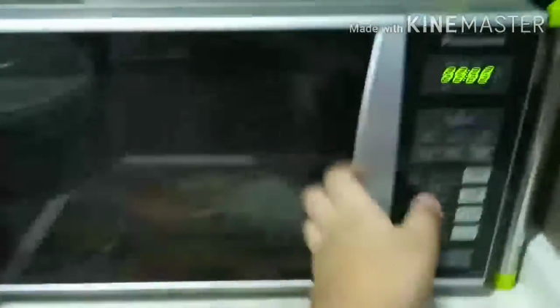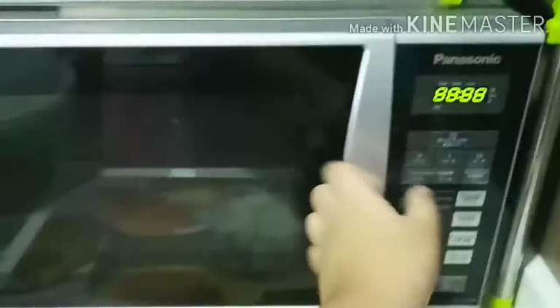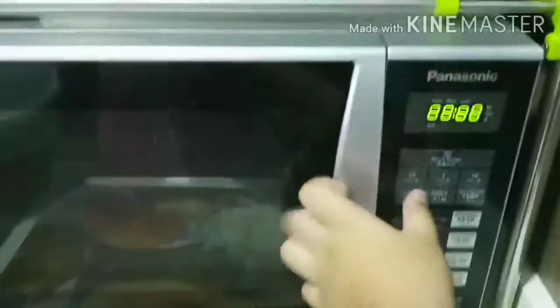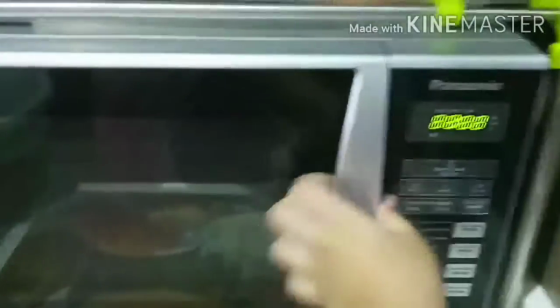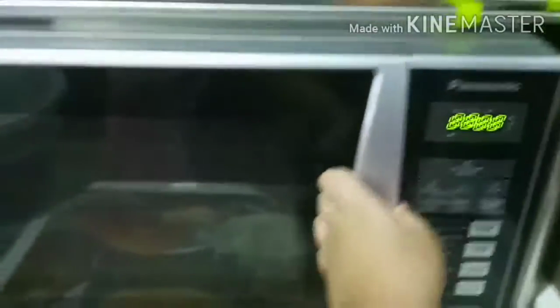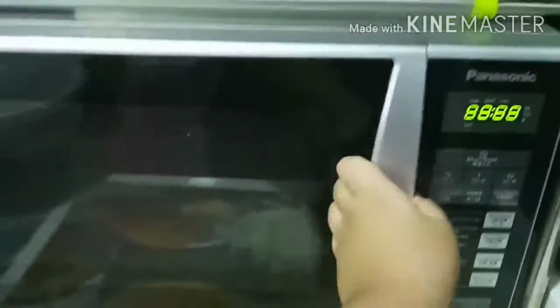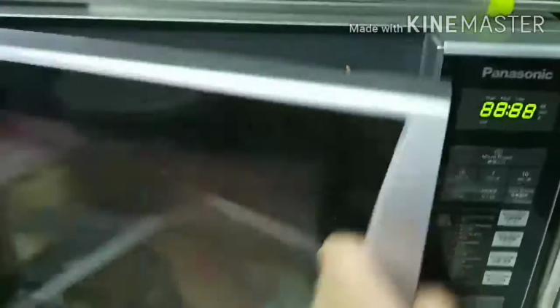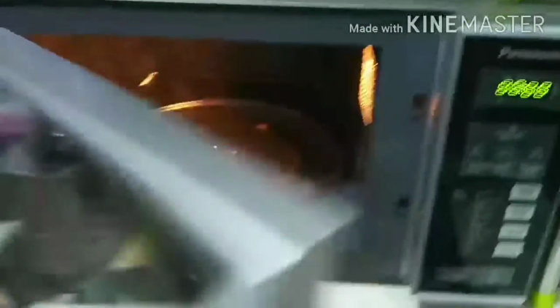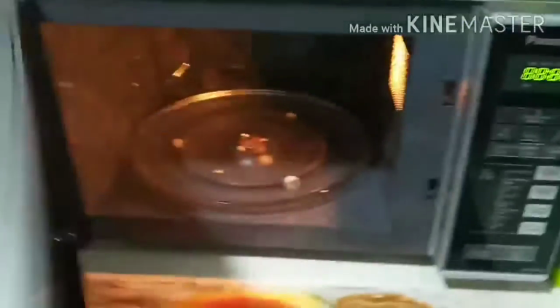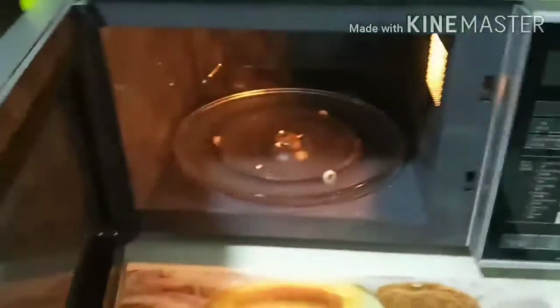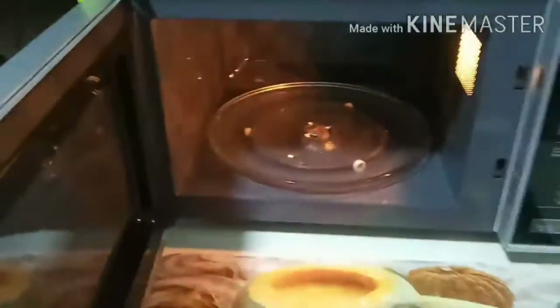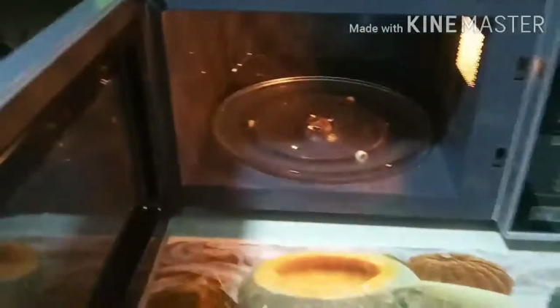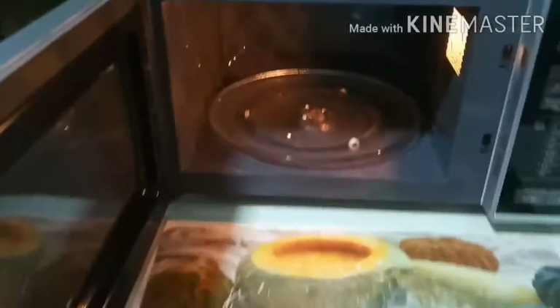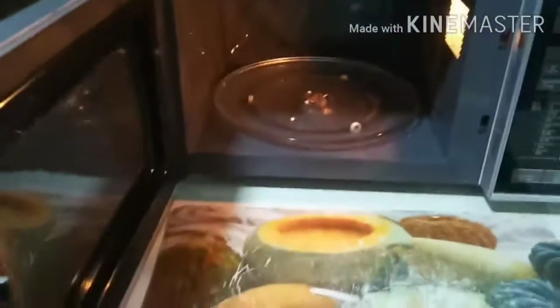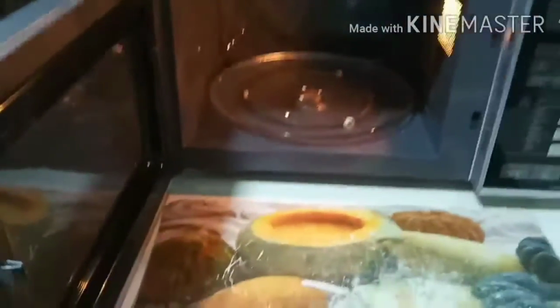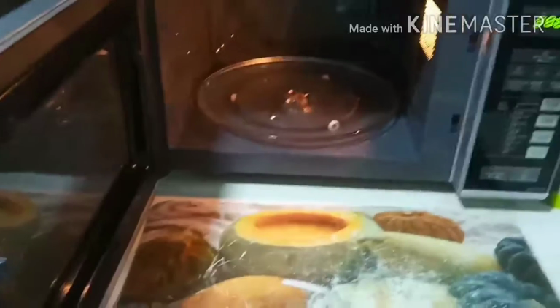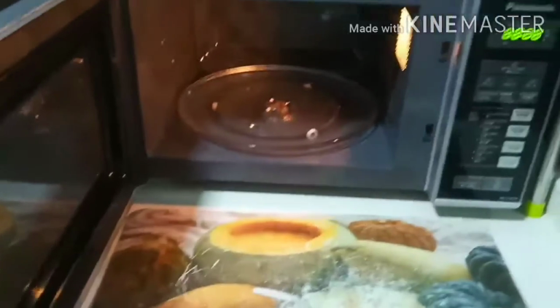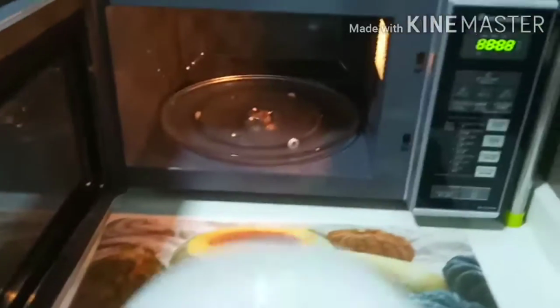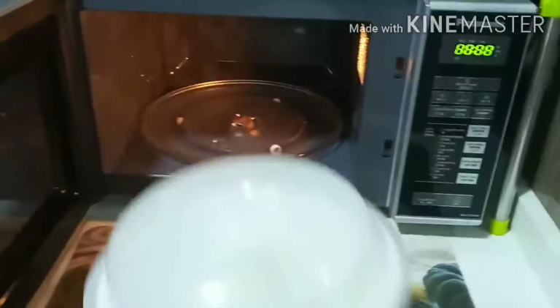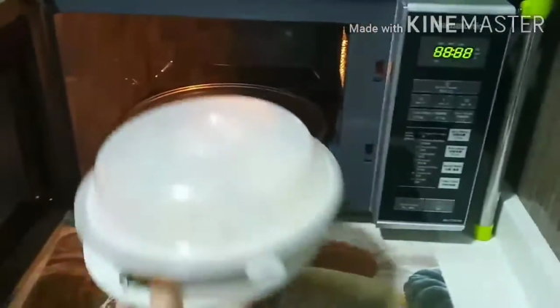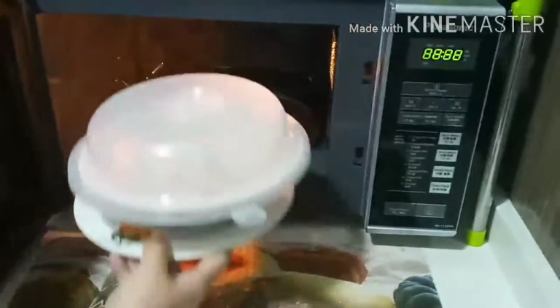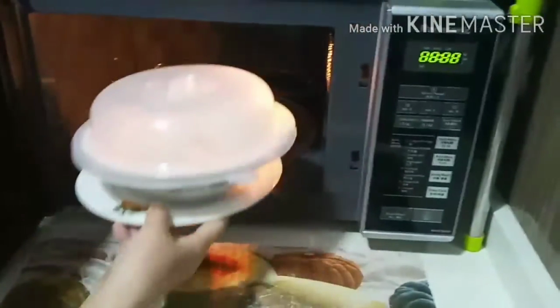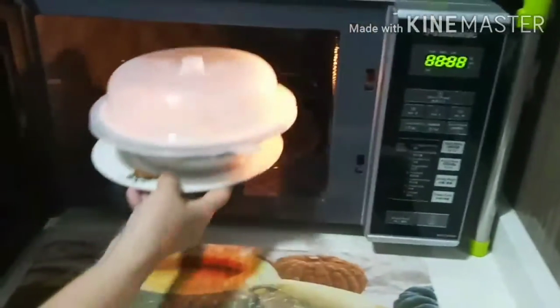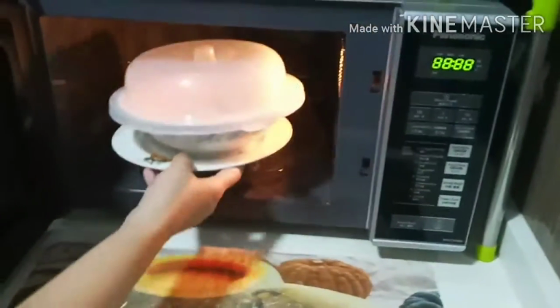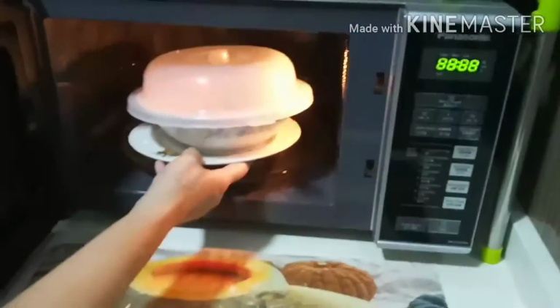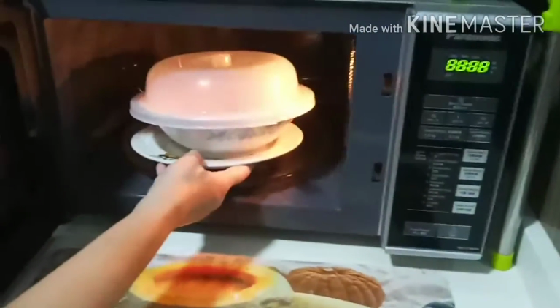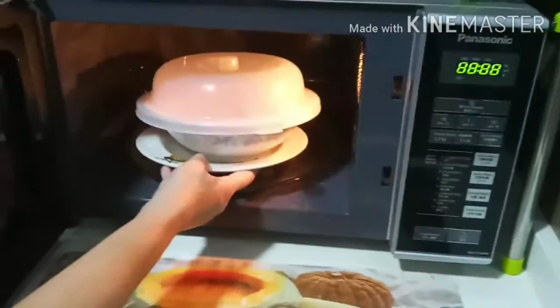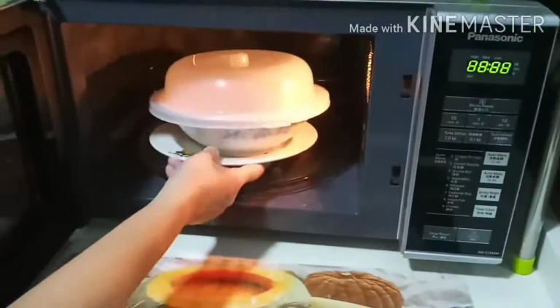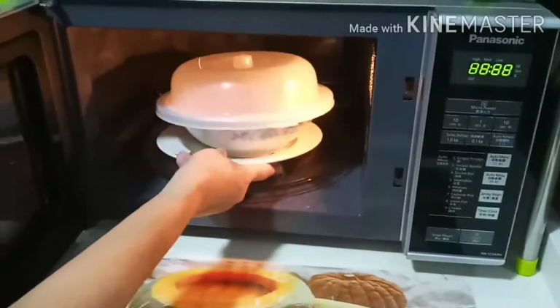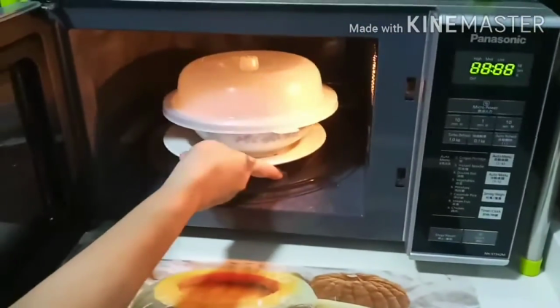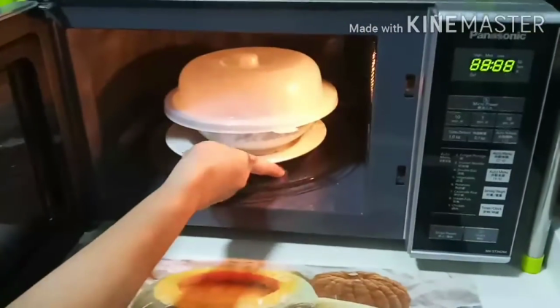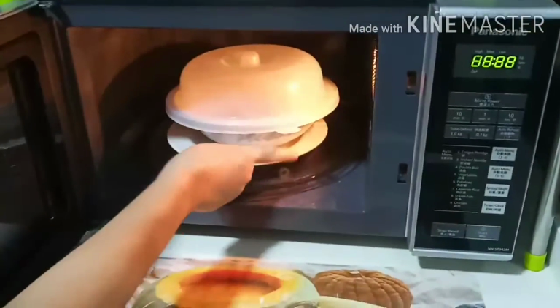Then, put your chocolate into the microwave for 30 seconds on the low setting.